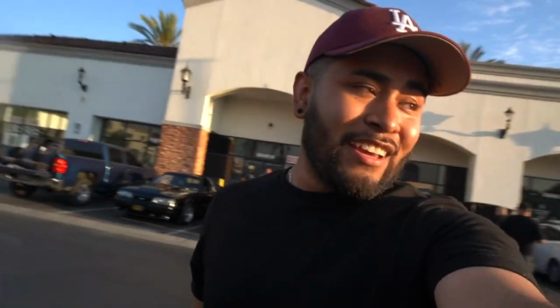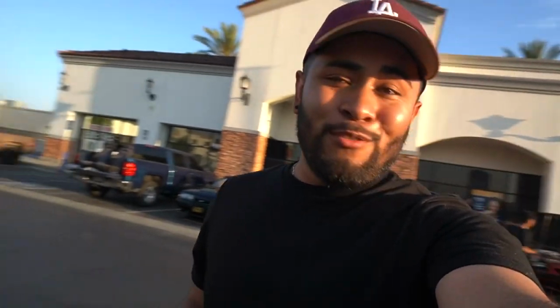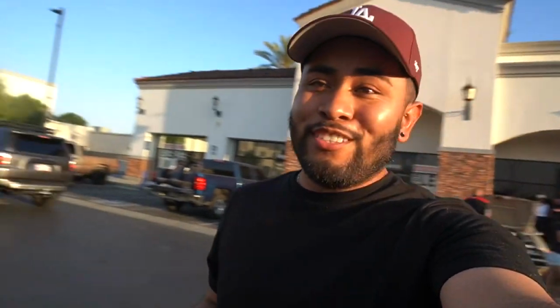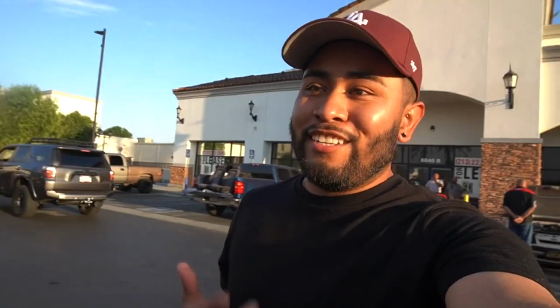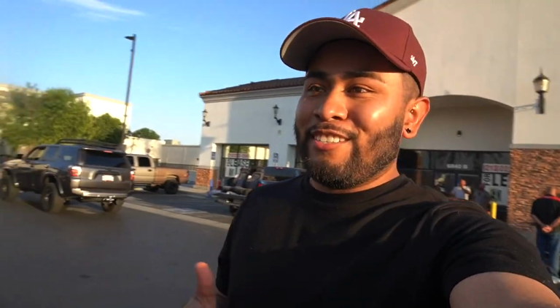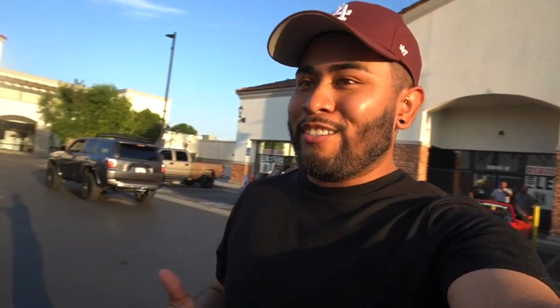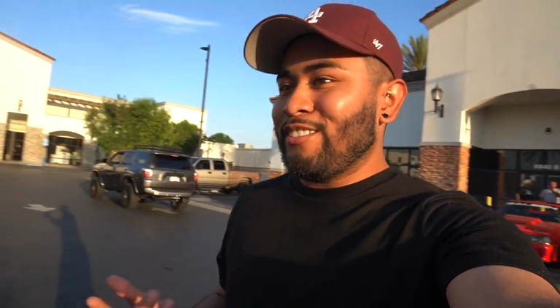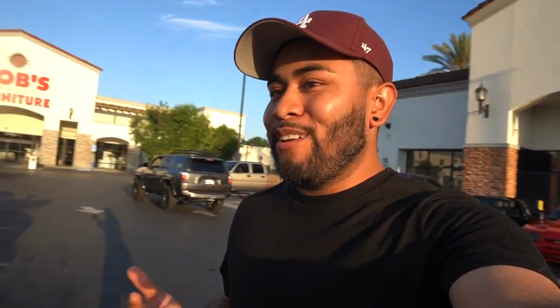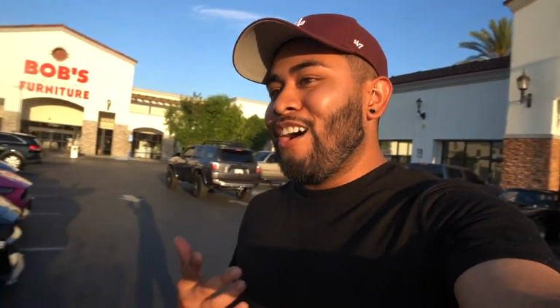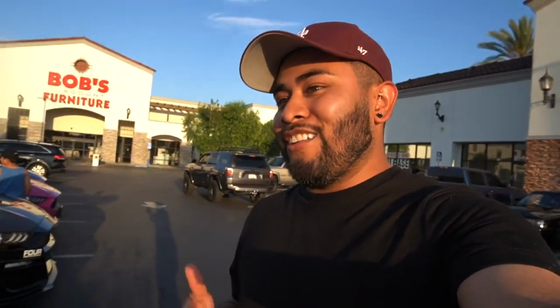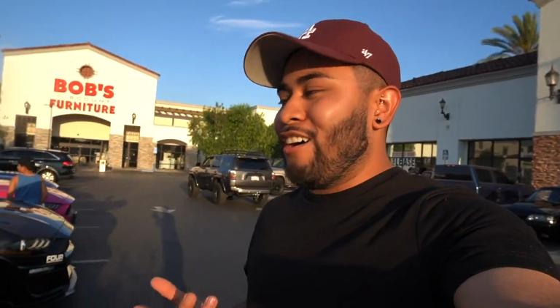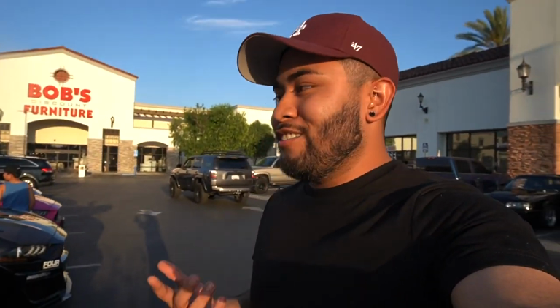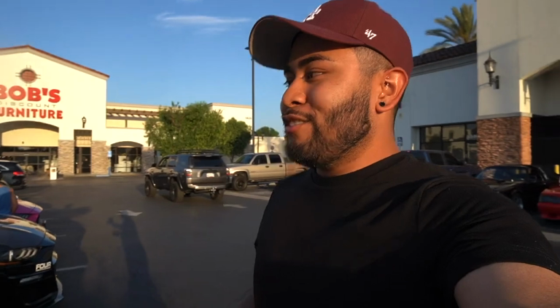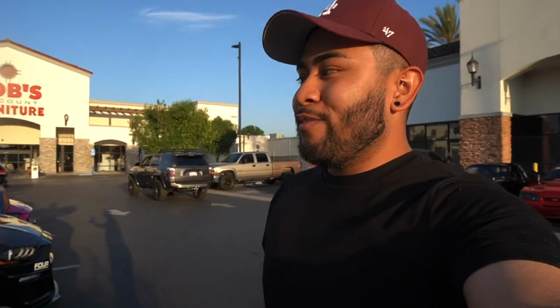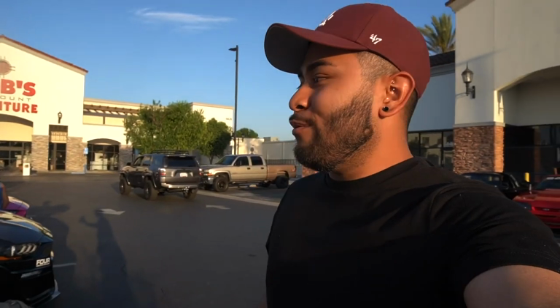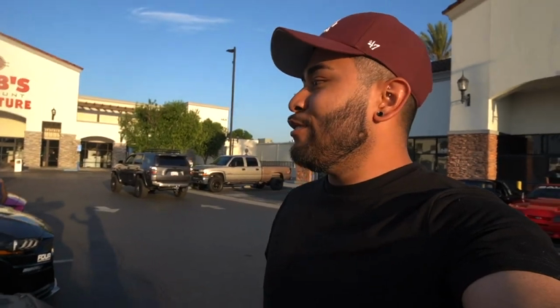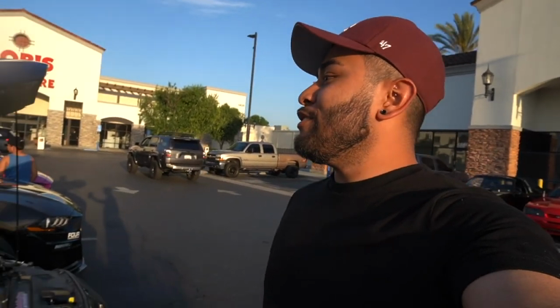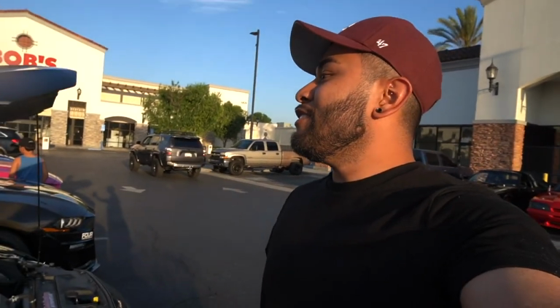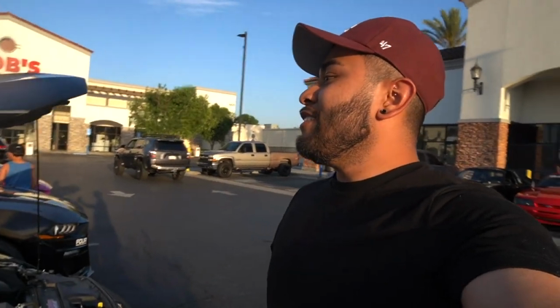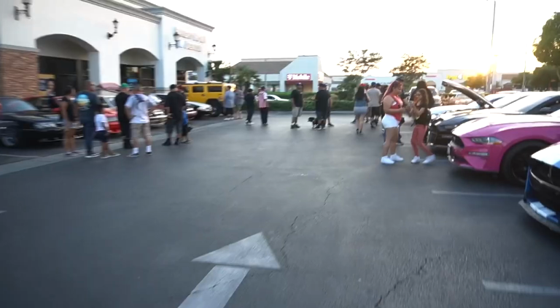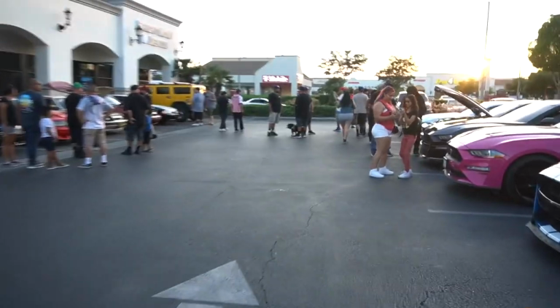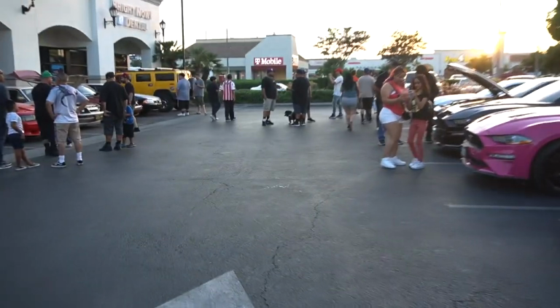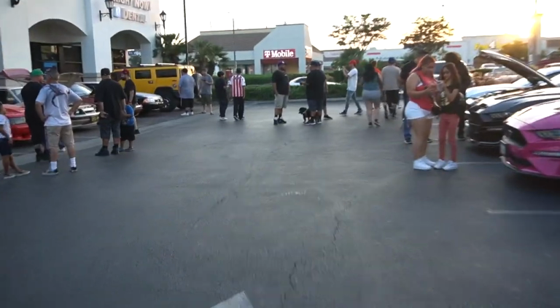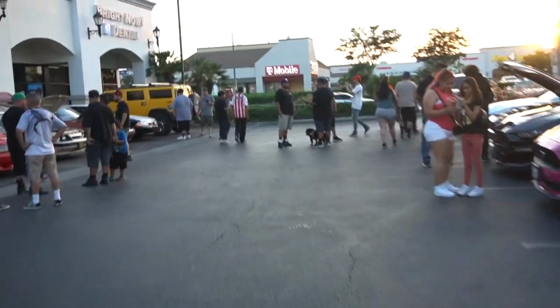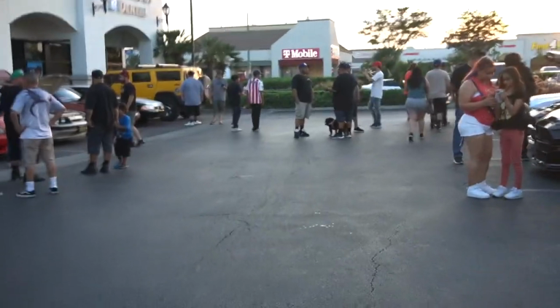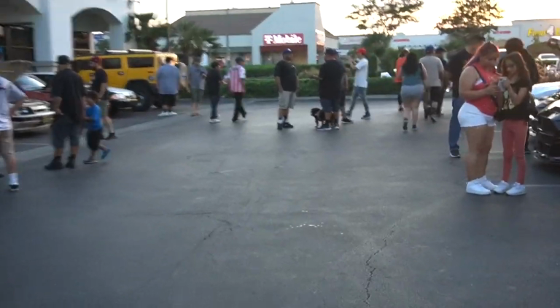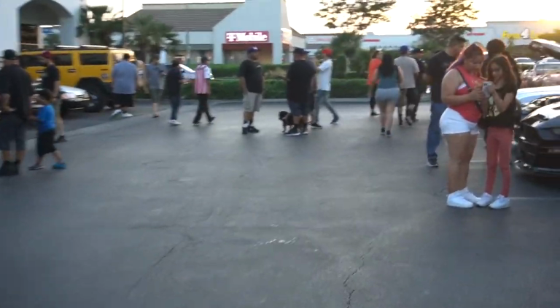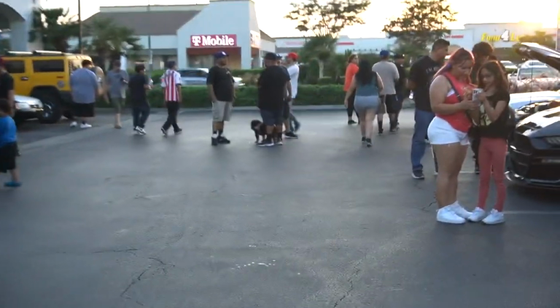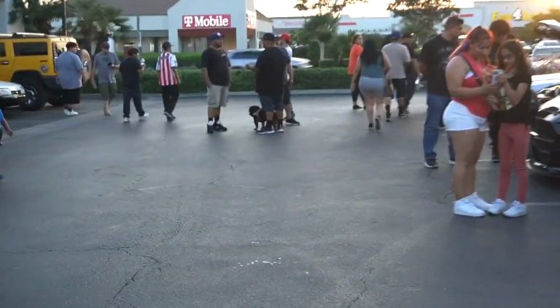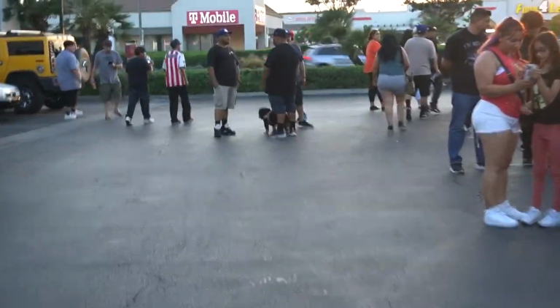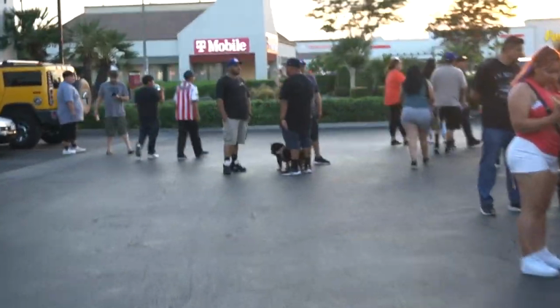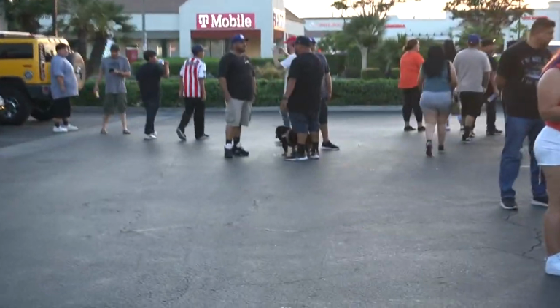All I got was an exhaust and some Forgestar DS05 wheels. You guys know that everywhere we go there's always a dog.